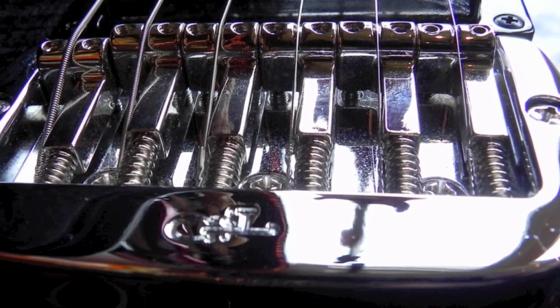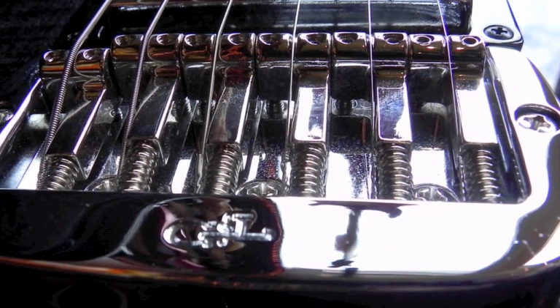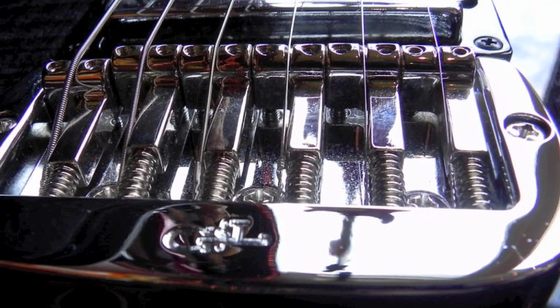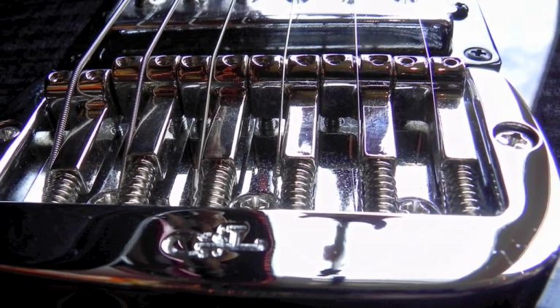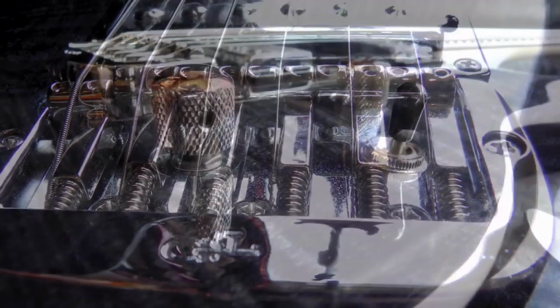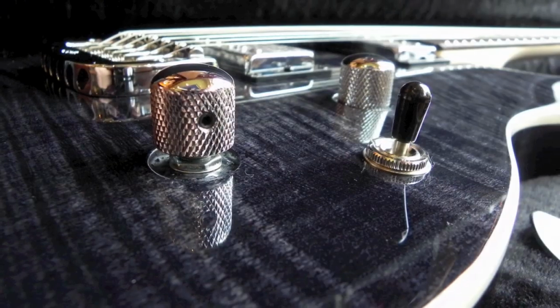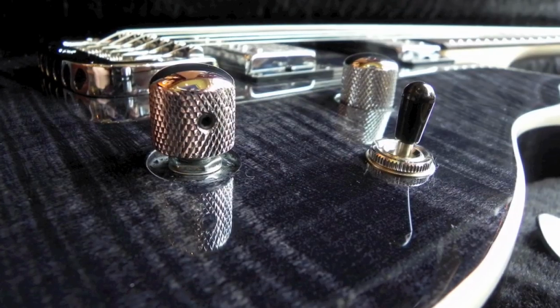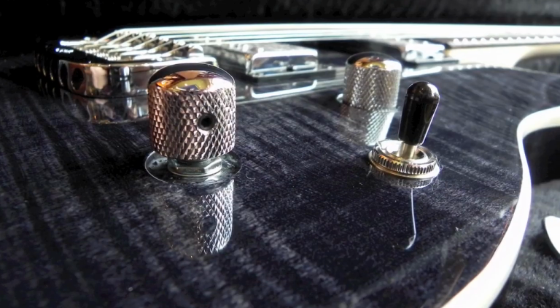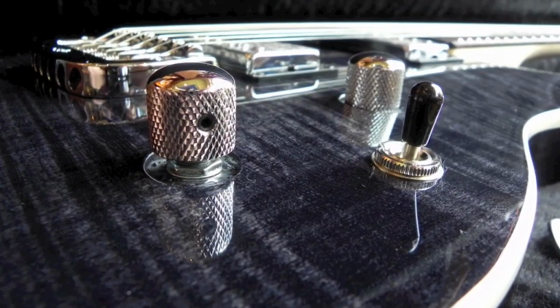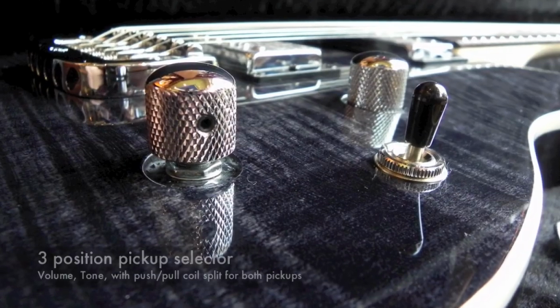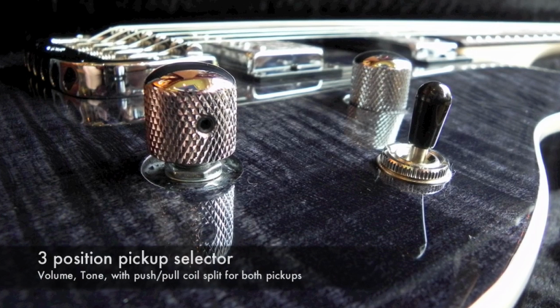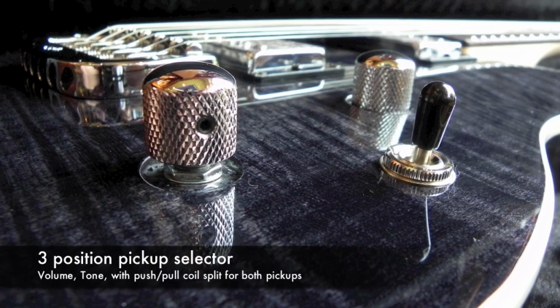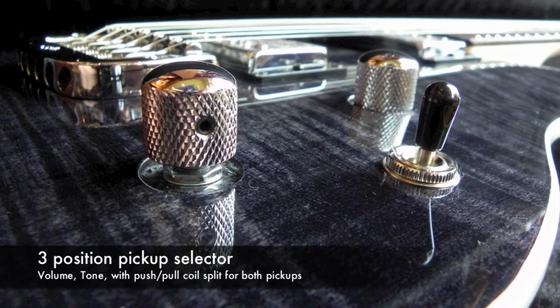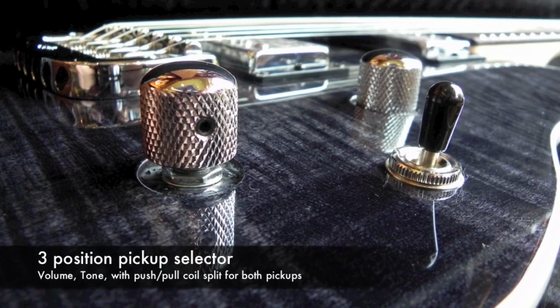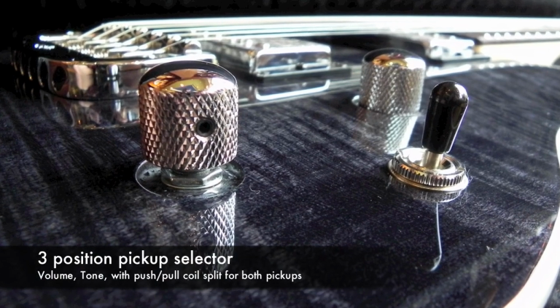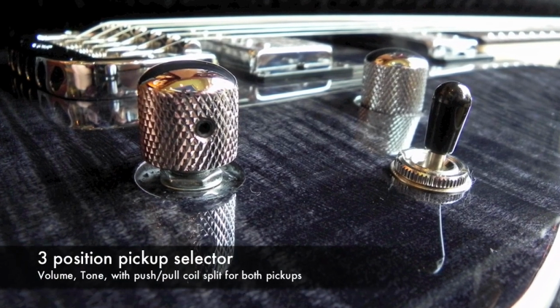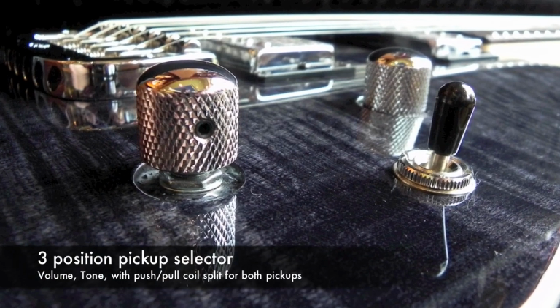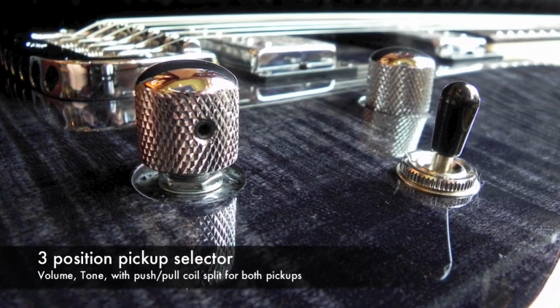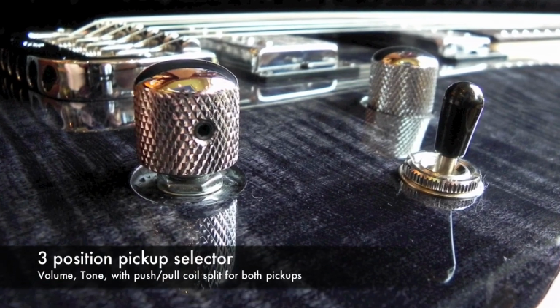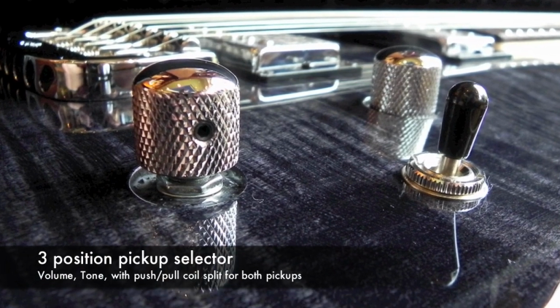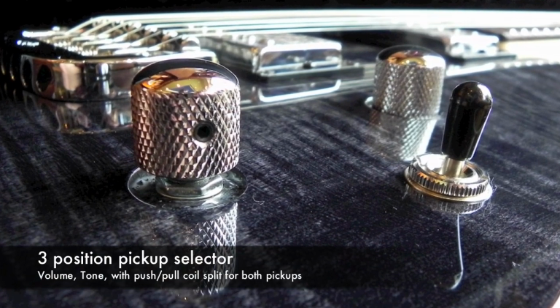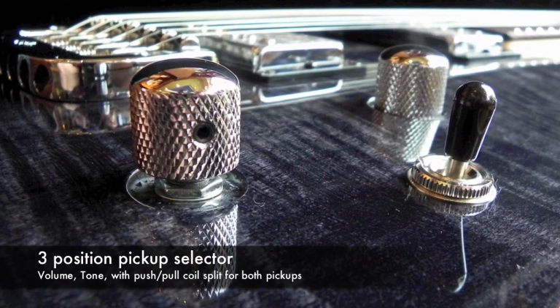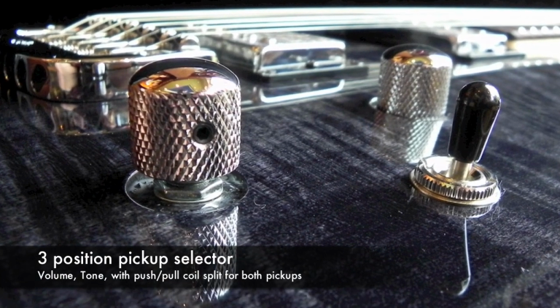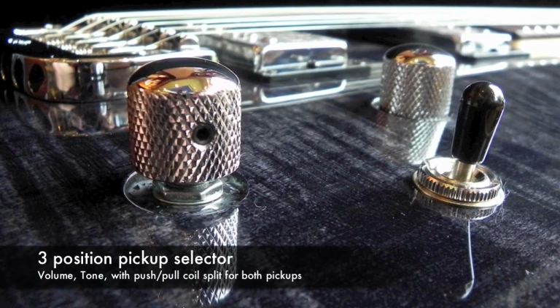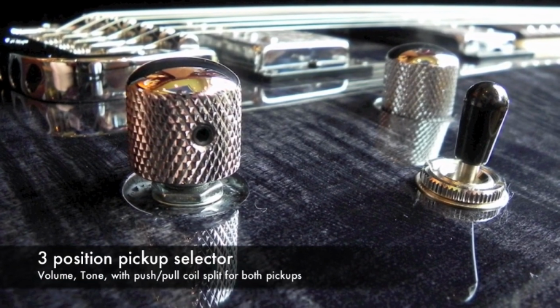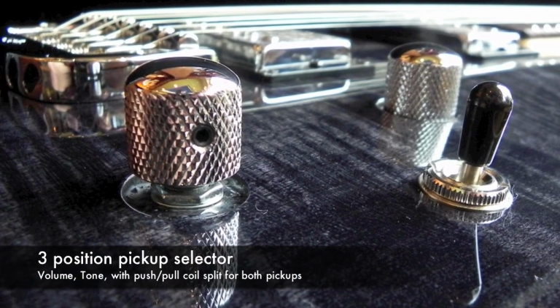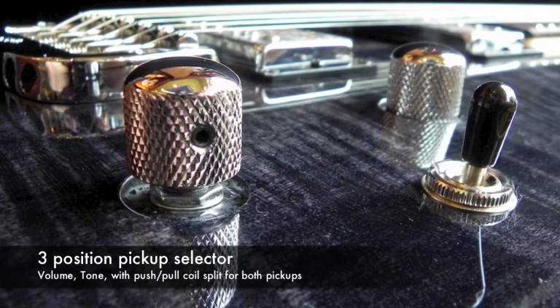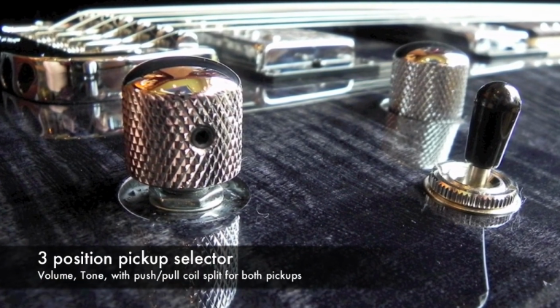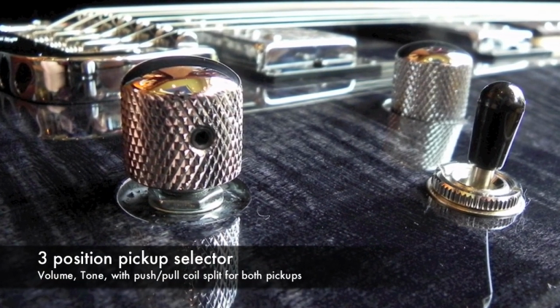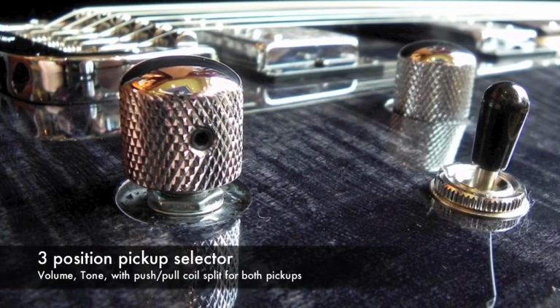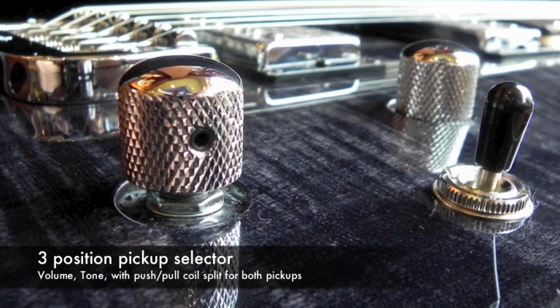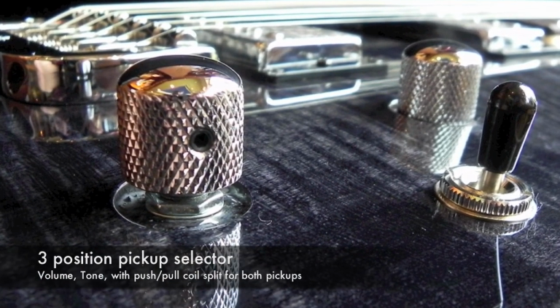The thing that I found most attractive on the guitar is the push-pull coil tap, allowing for those single coil or humbucking-like tones.